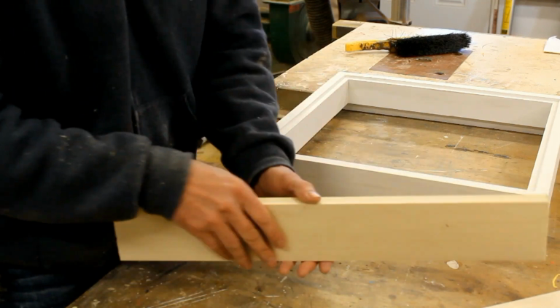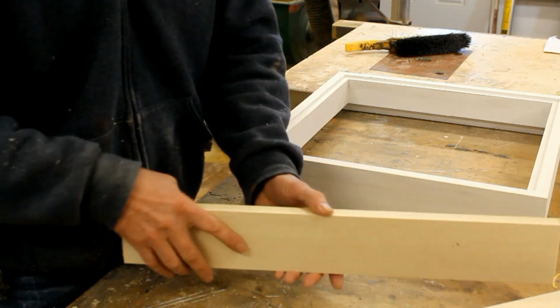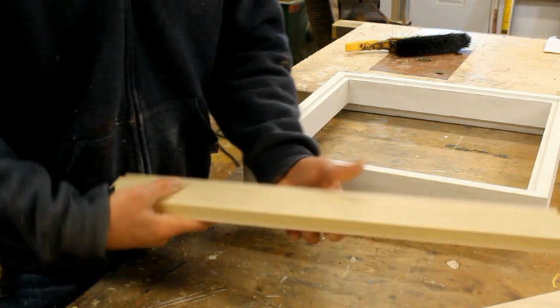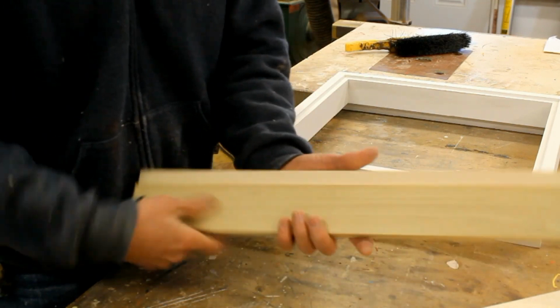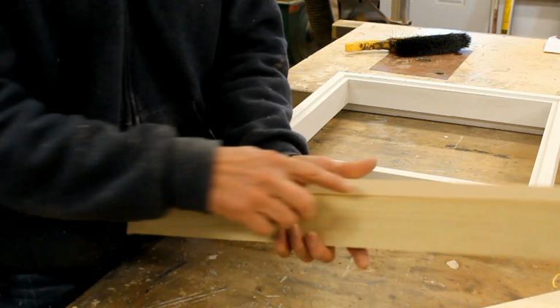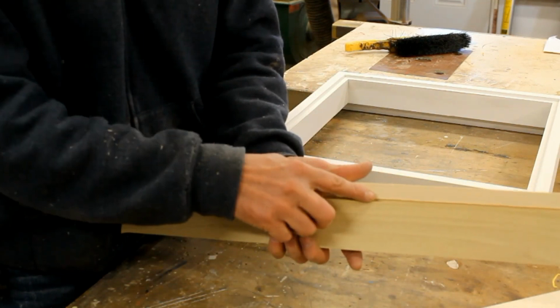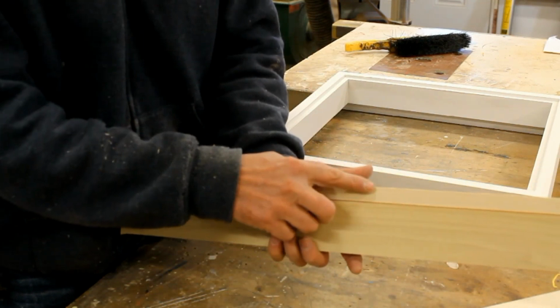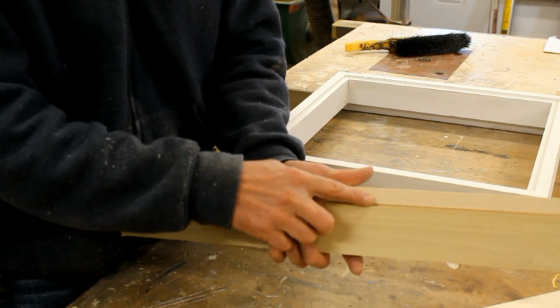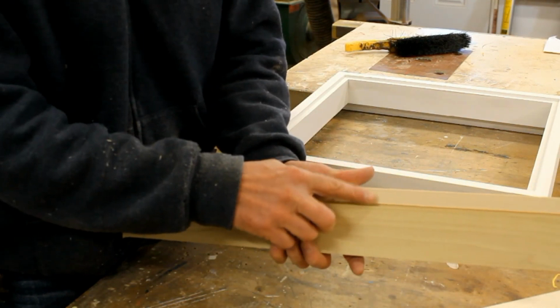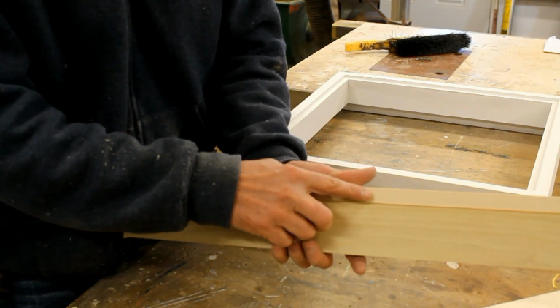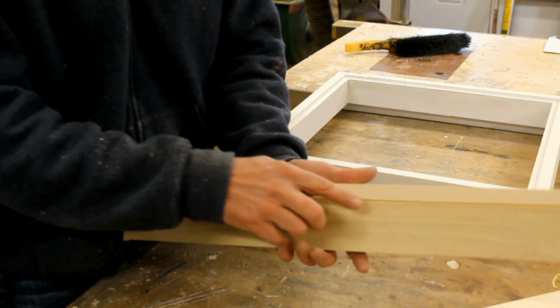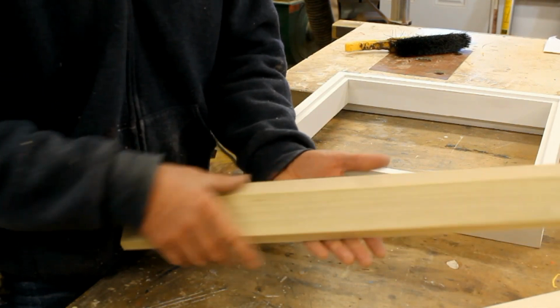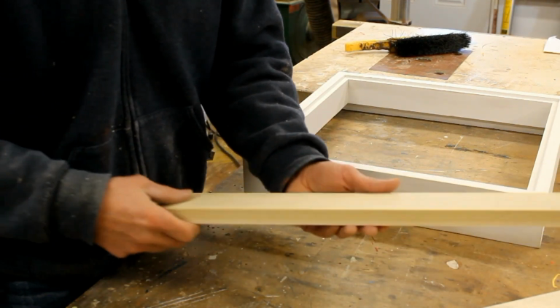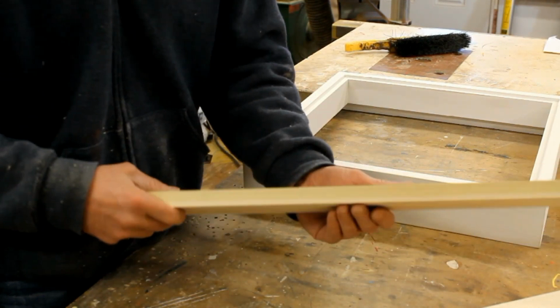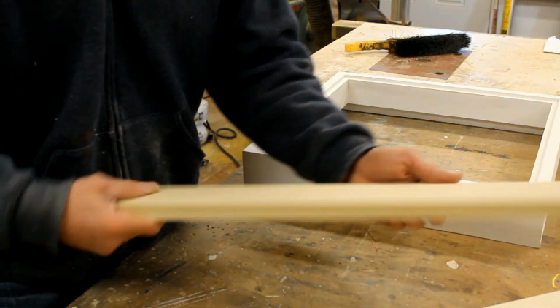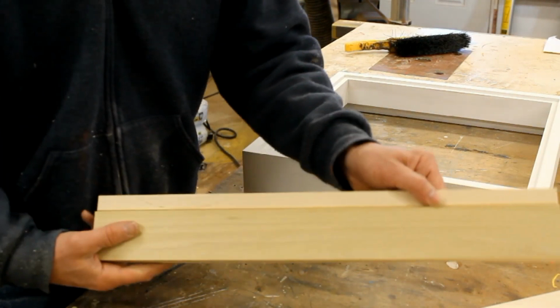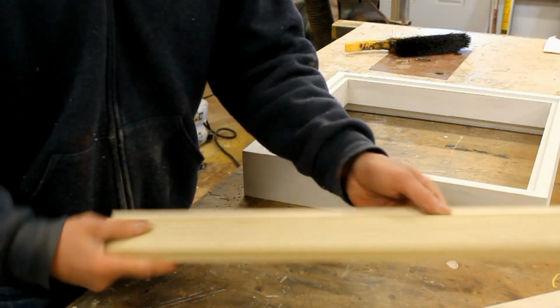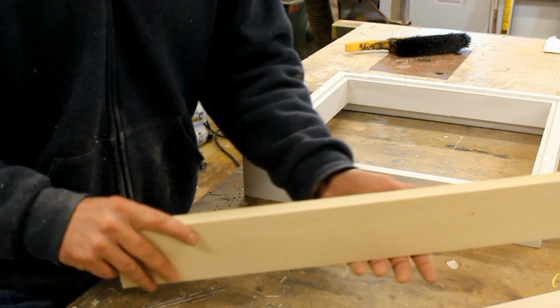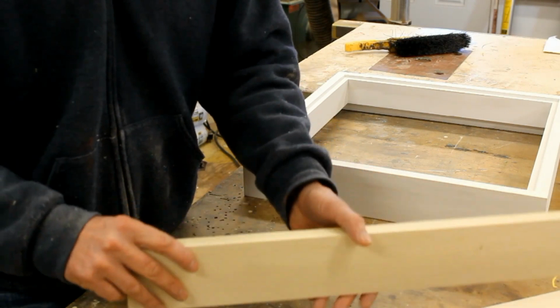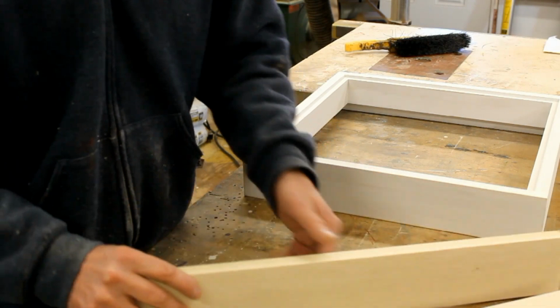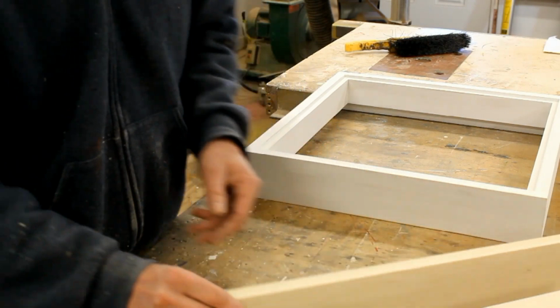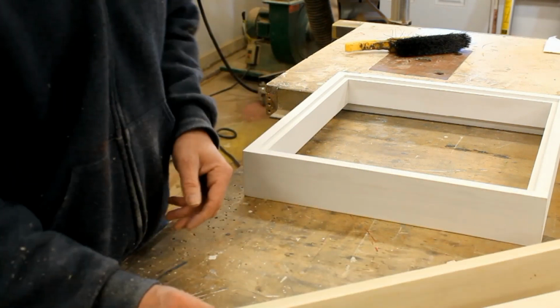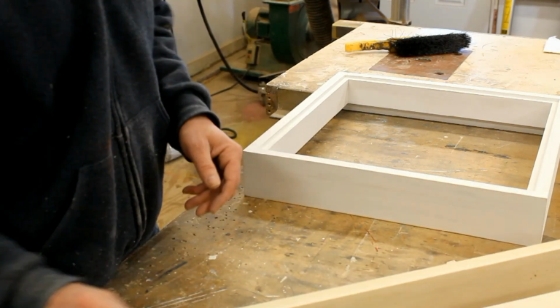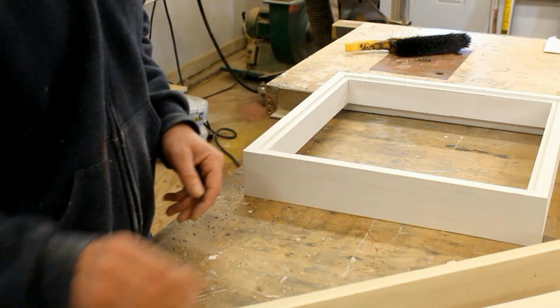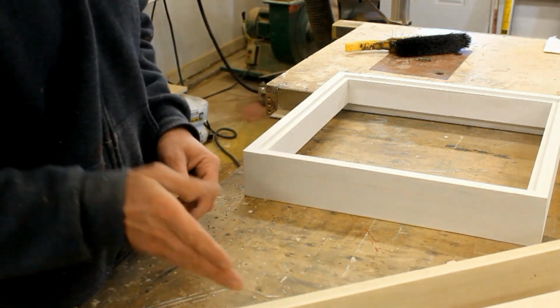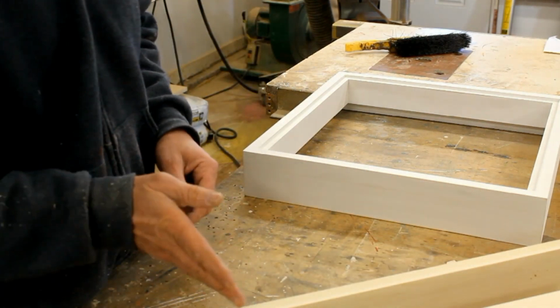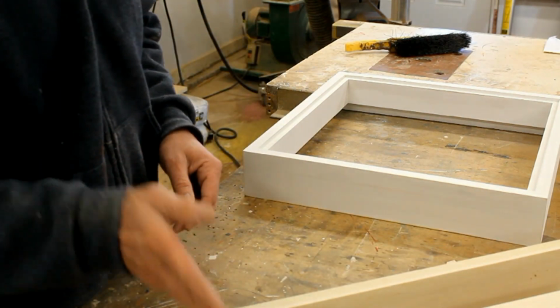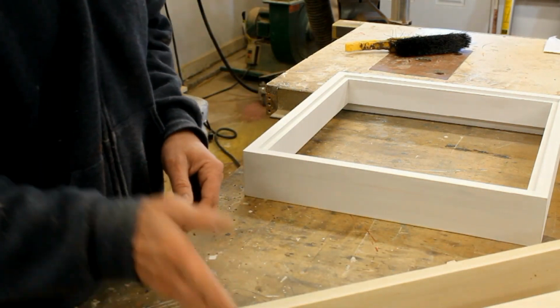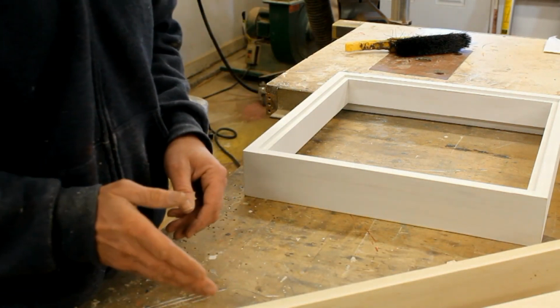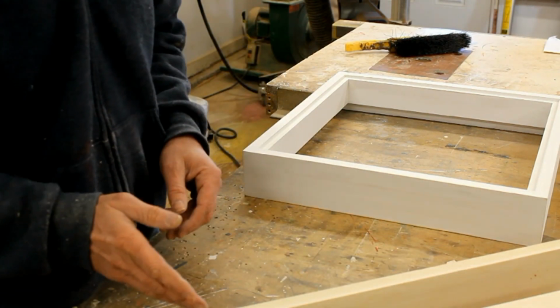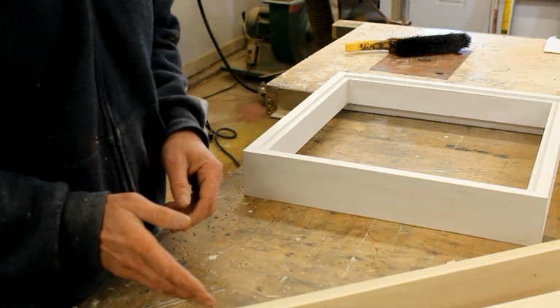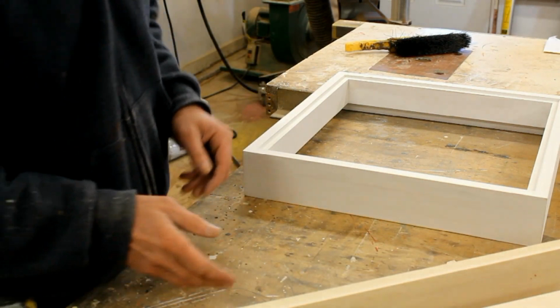You can see I've milled a rabbet into the back of the inside of the frame, and now I'm going to miter it and nail it together.